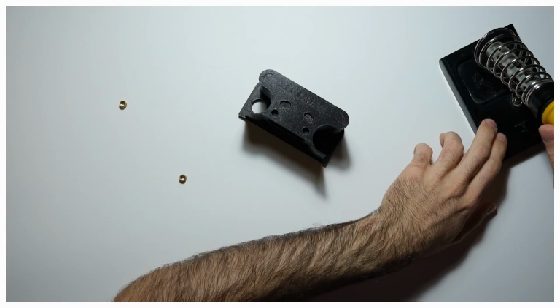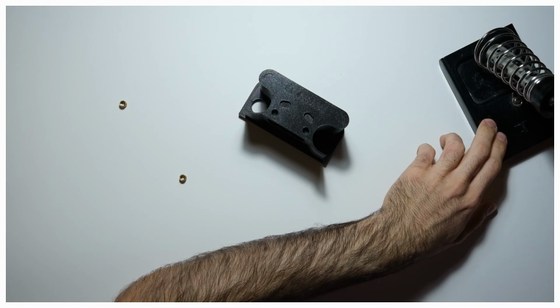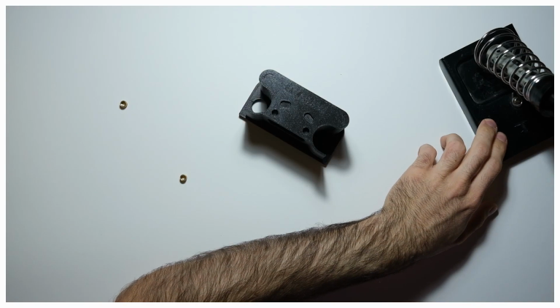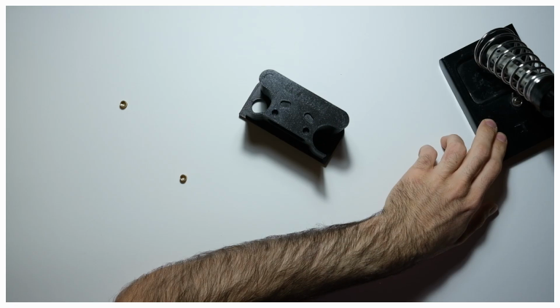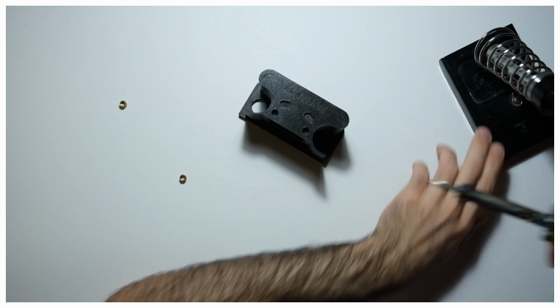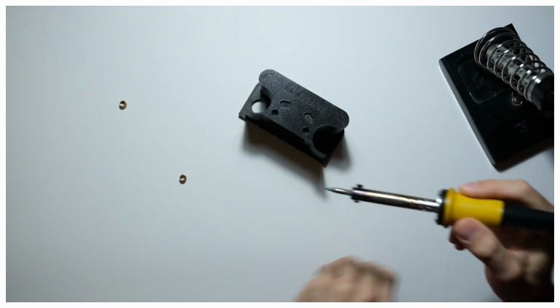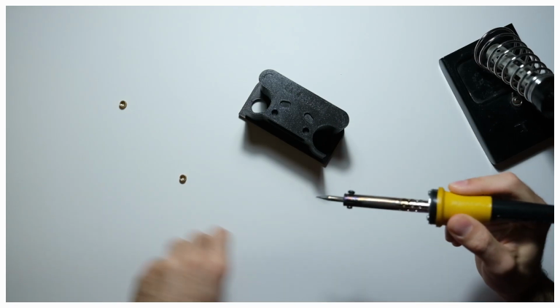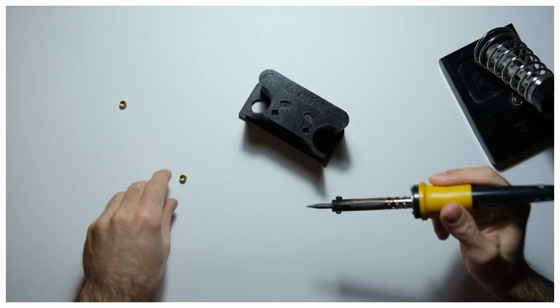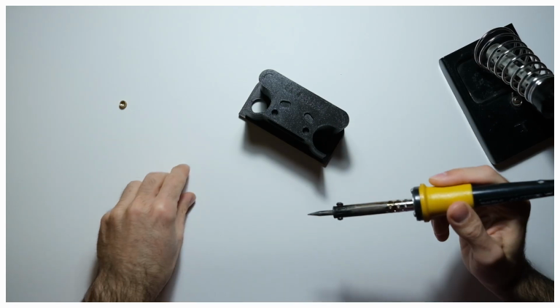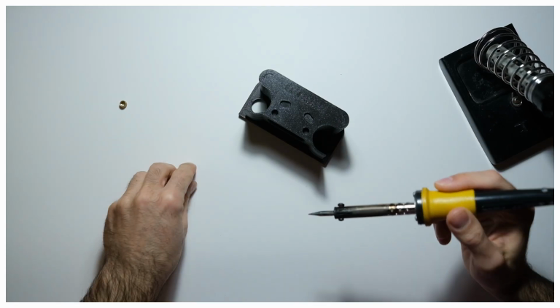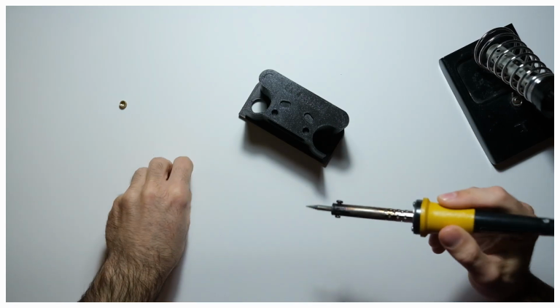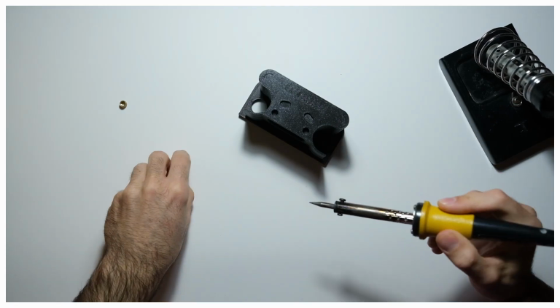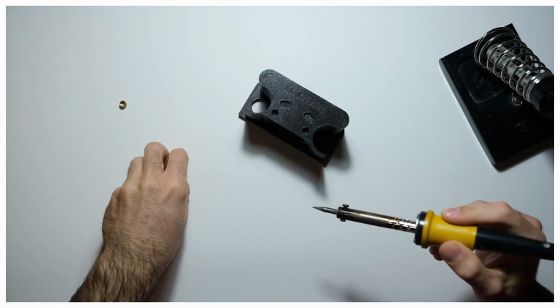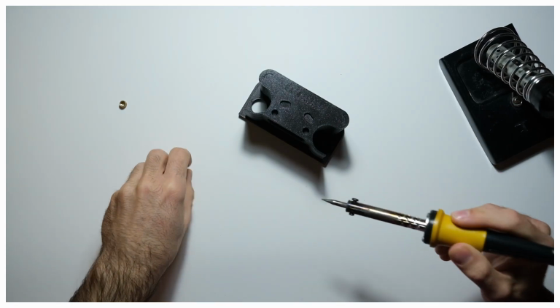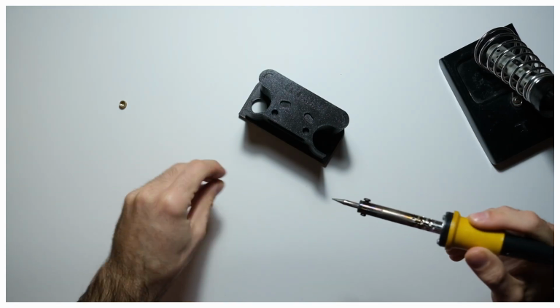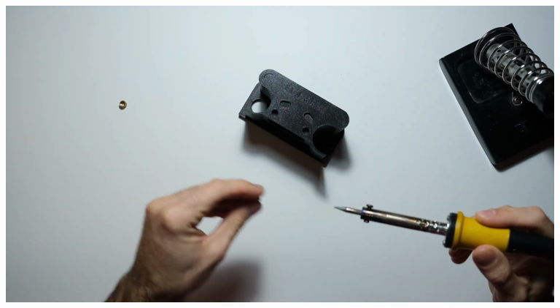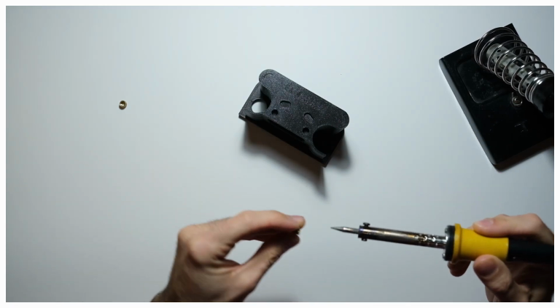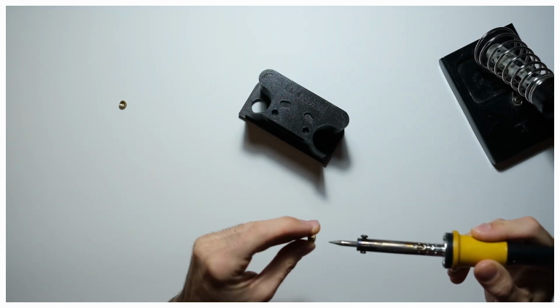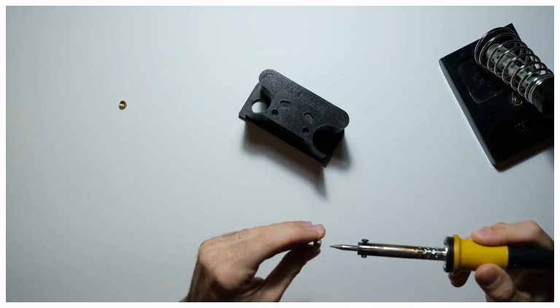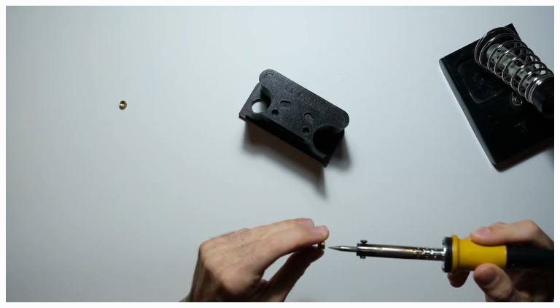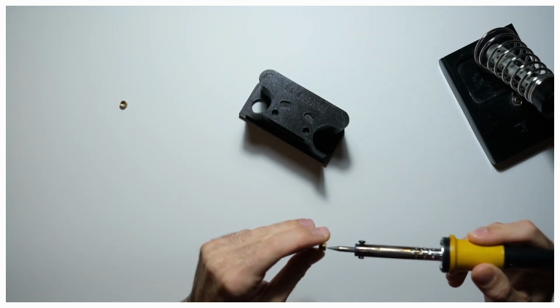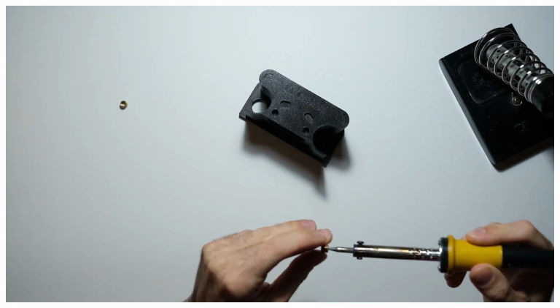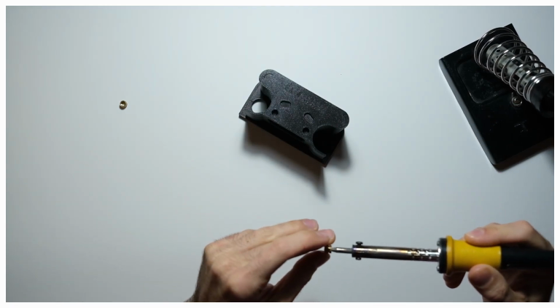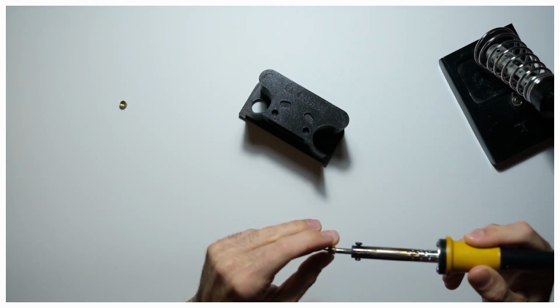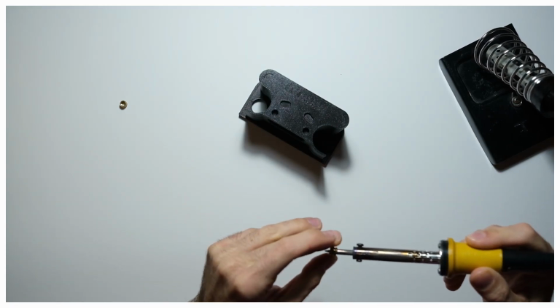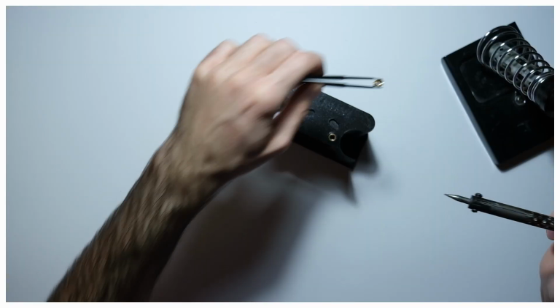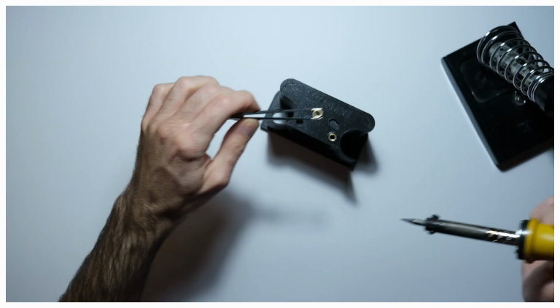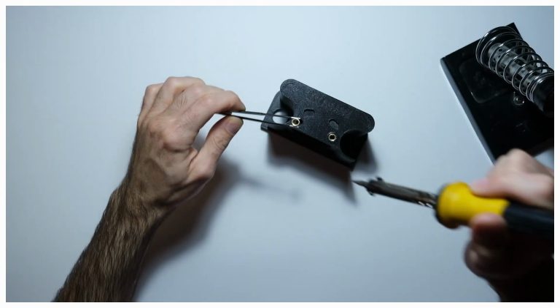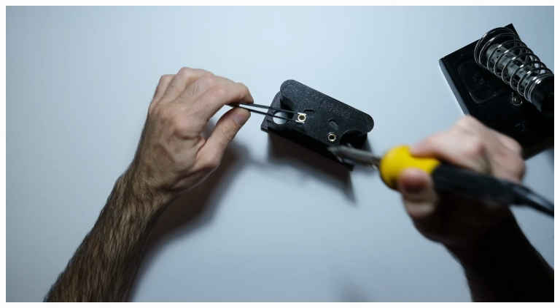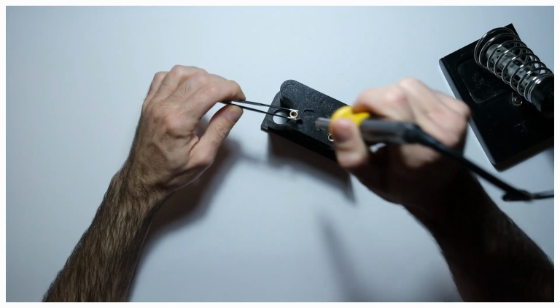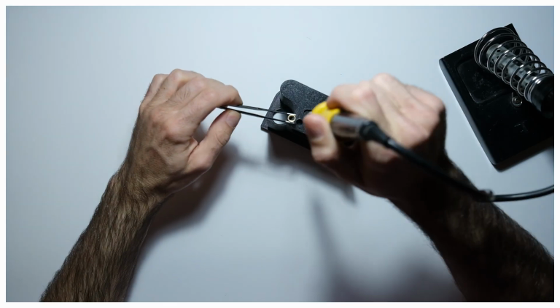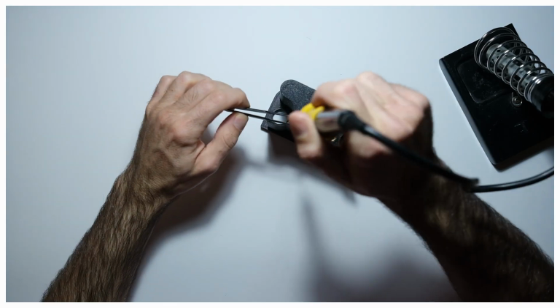Two threaded inserts on top of the inner body will later ensure that the camera is securely closed with a couple of screws.